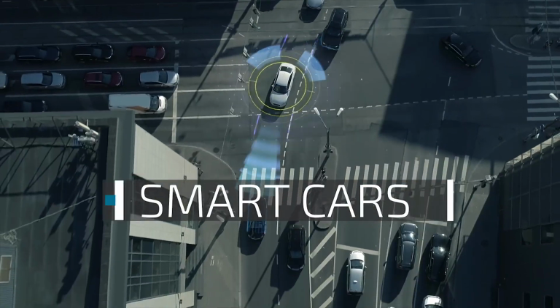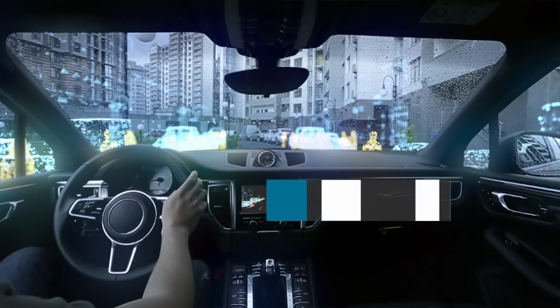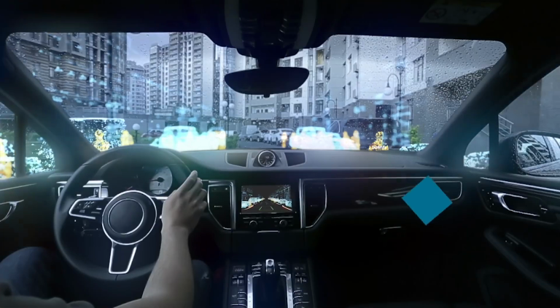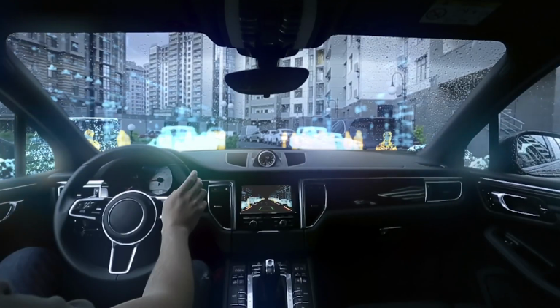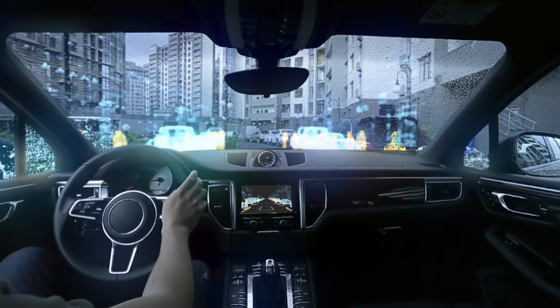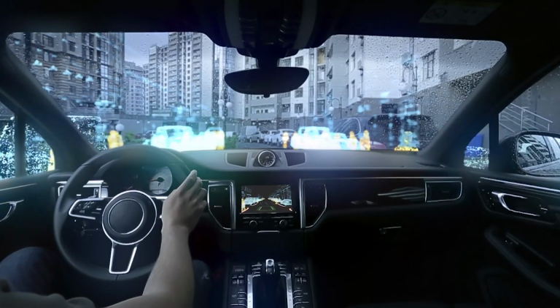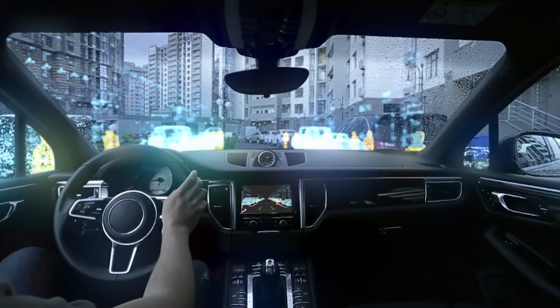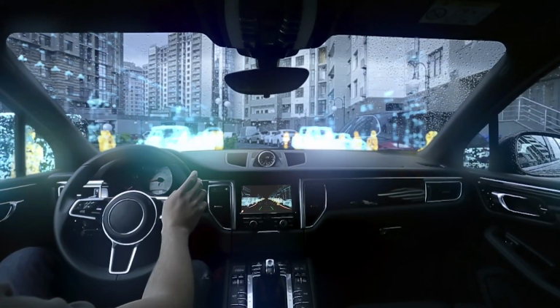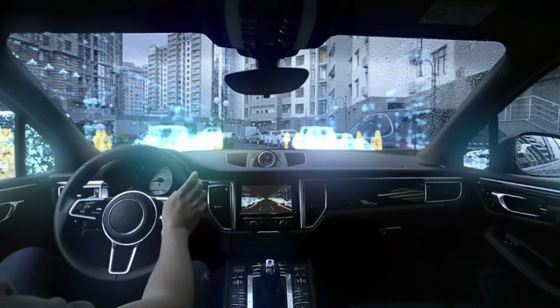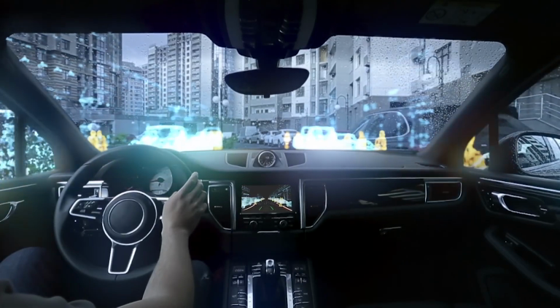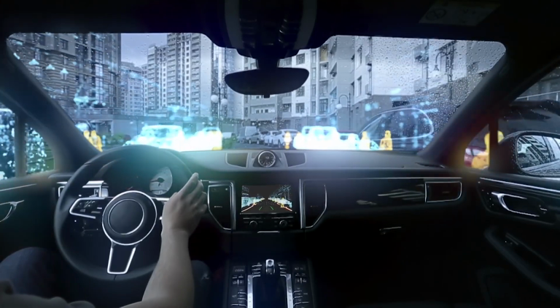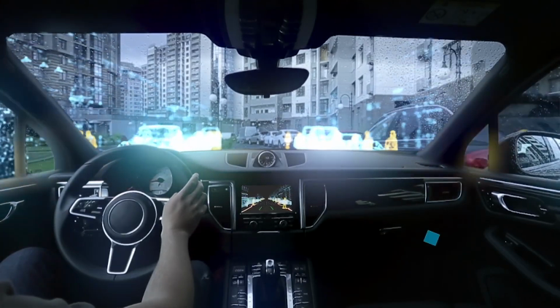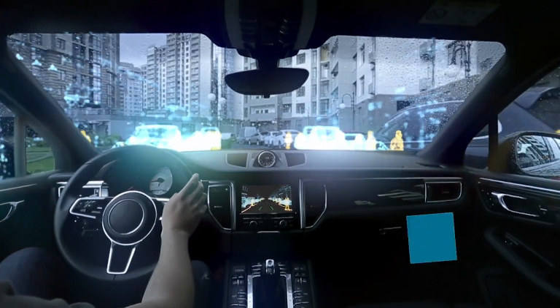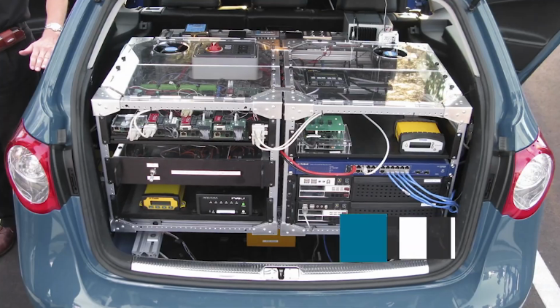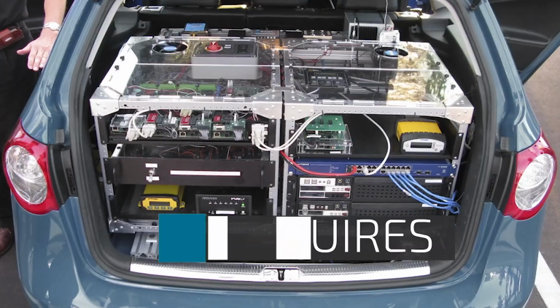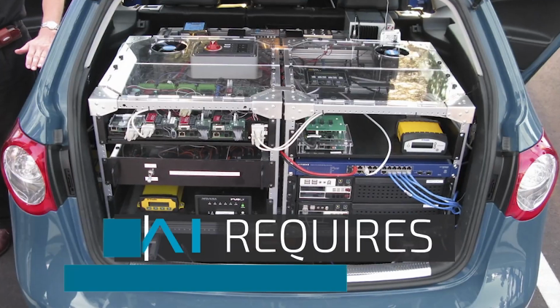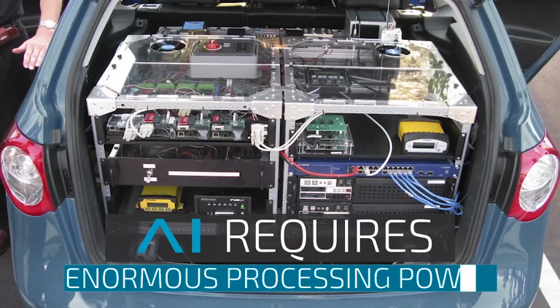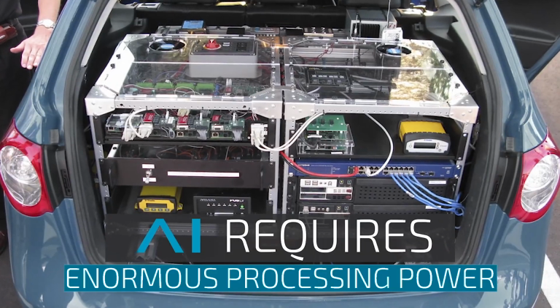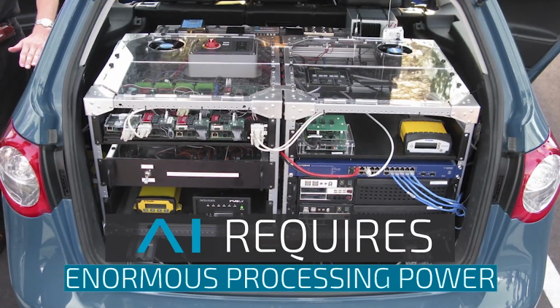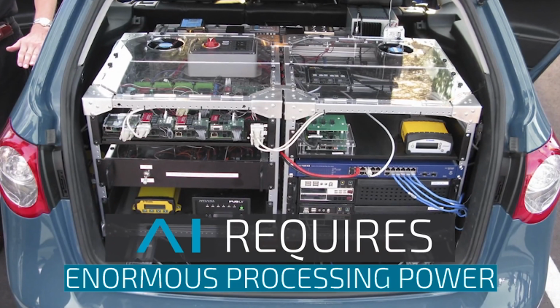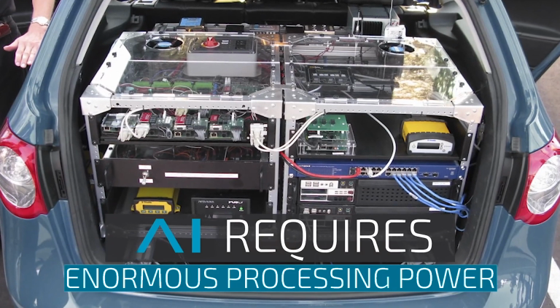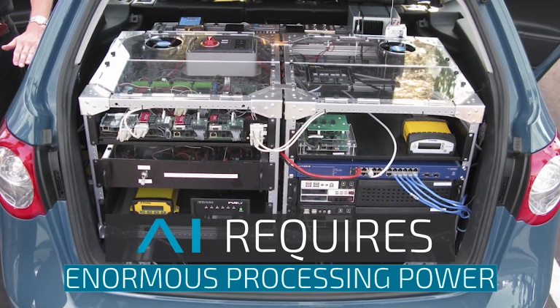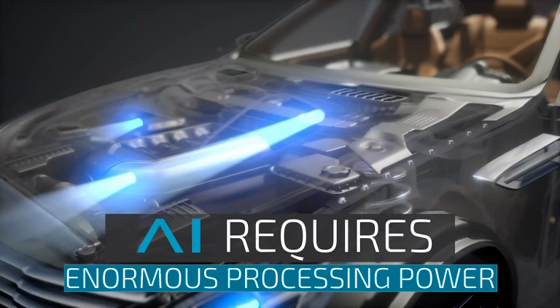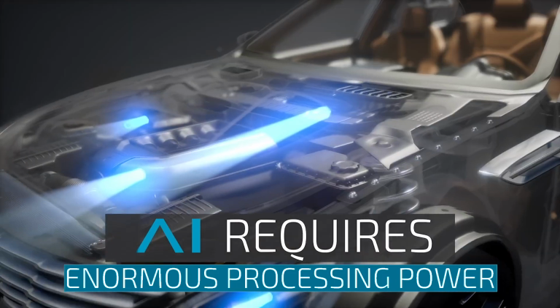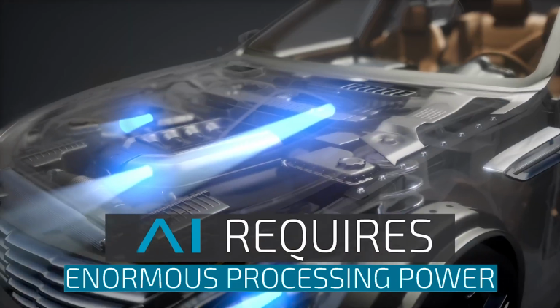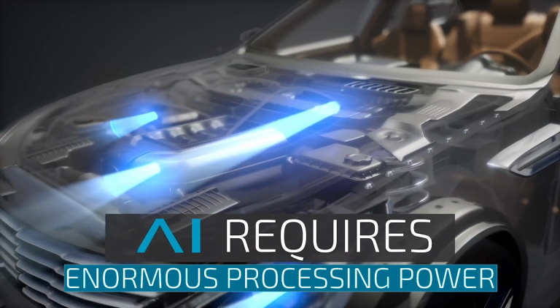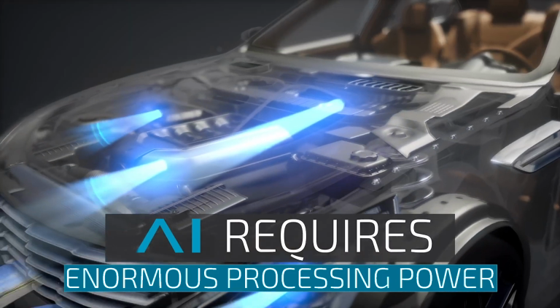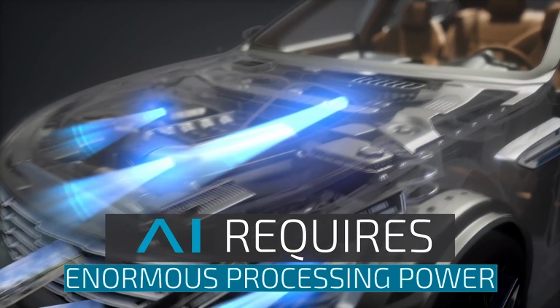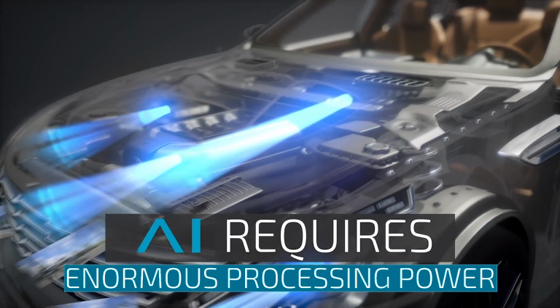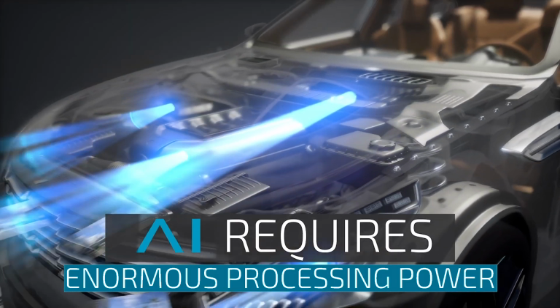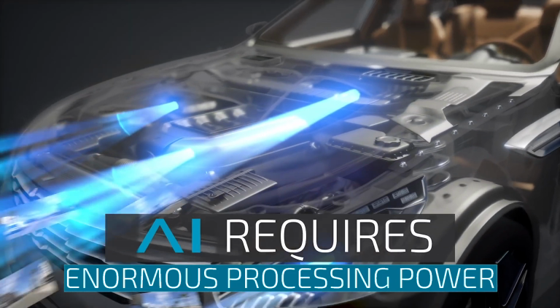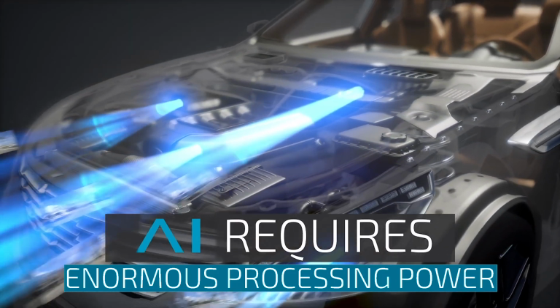For the automotive market, the implementation had to consider the automotive process requirements such as FIT, DRC, ESD, and others.